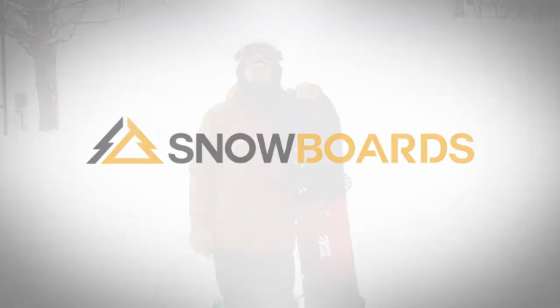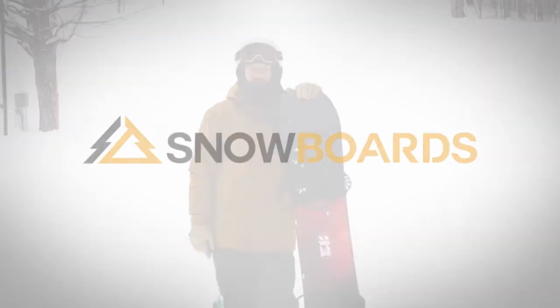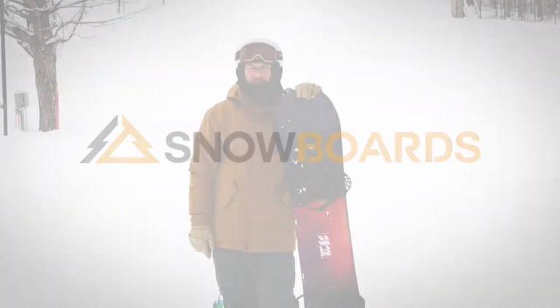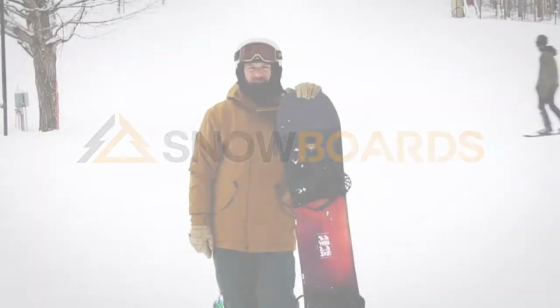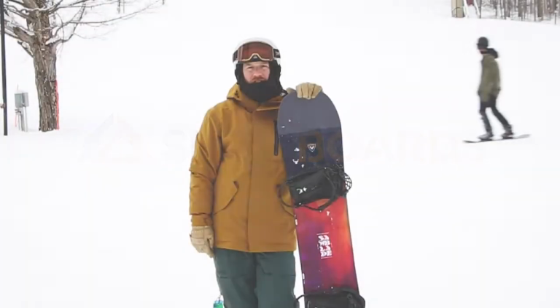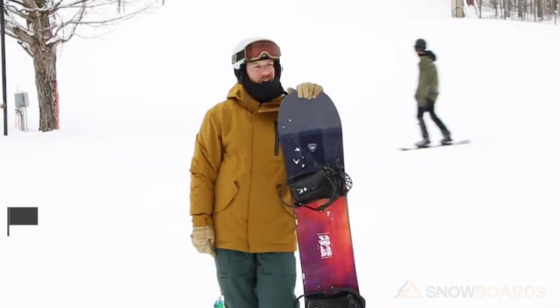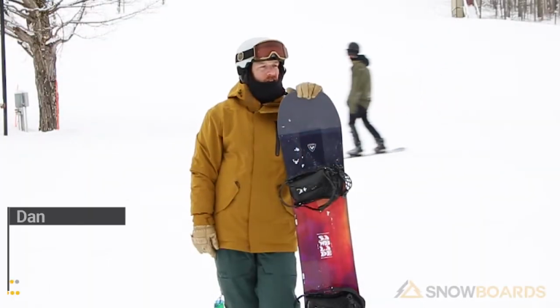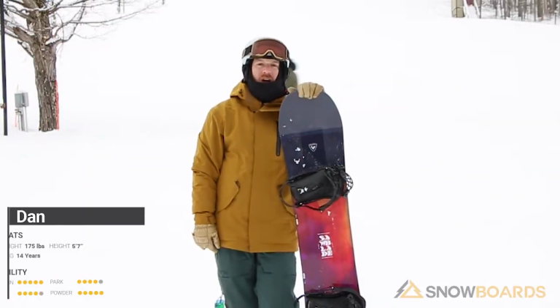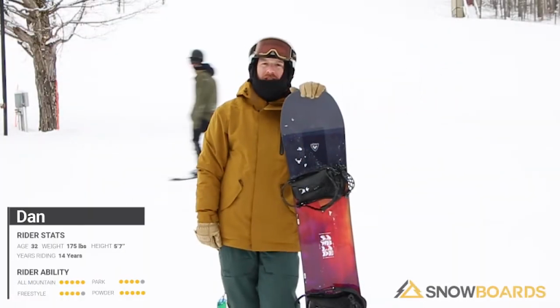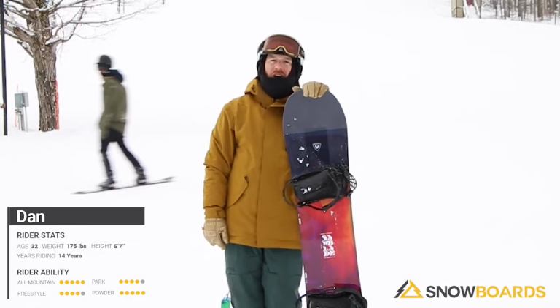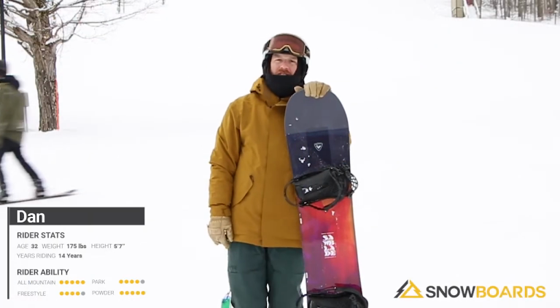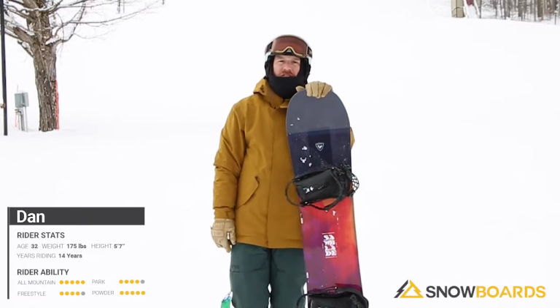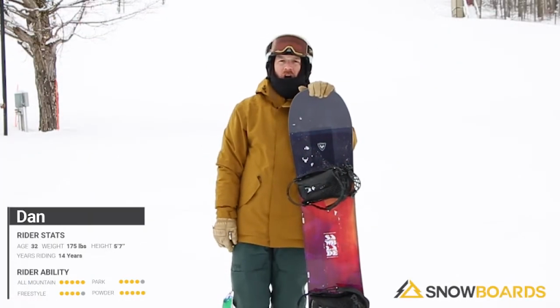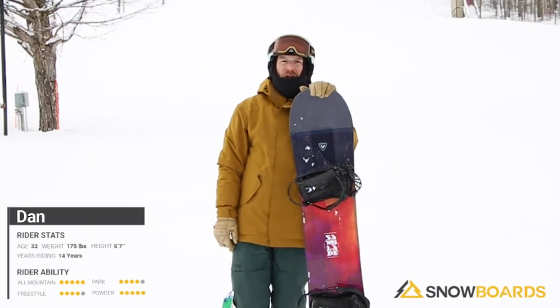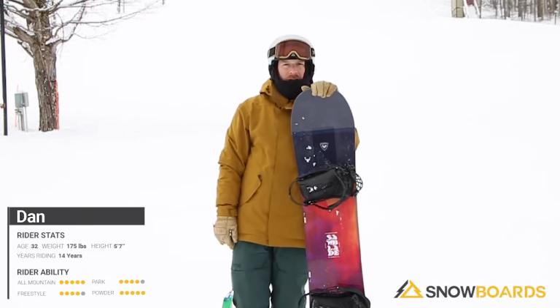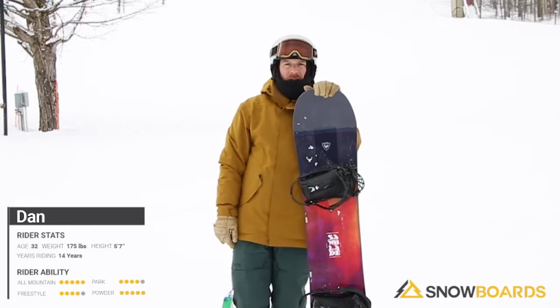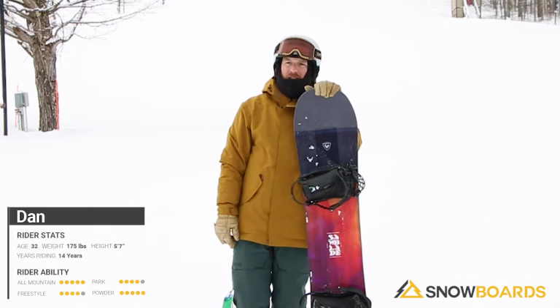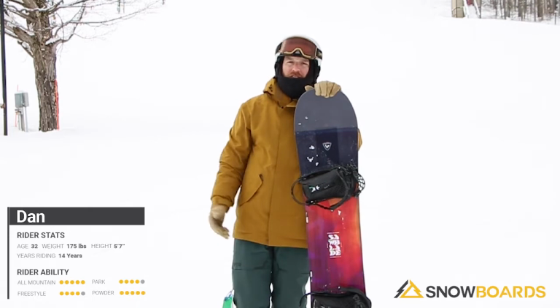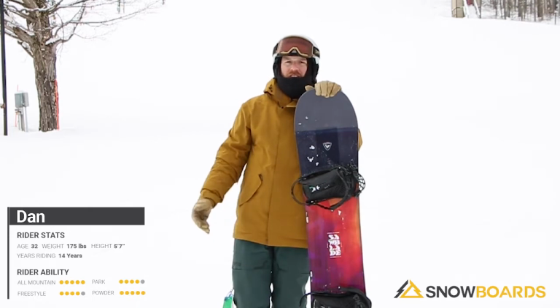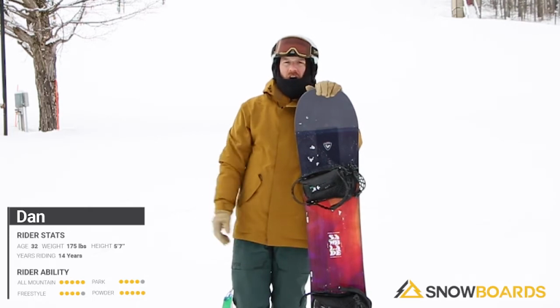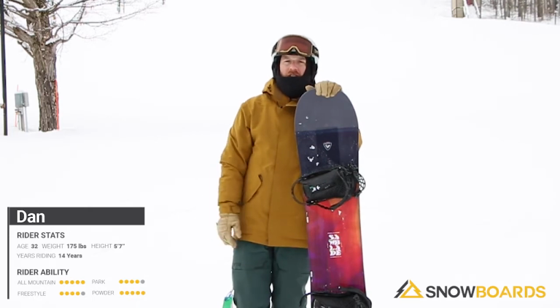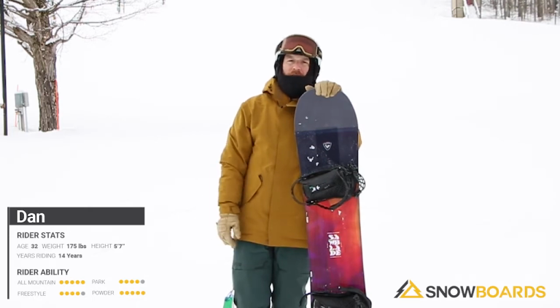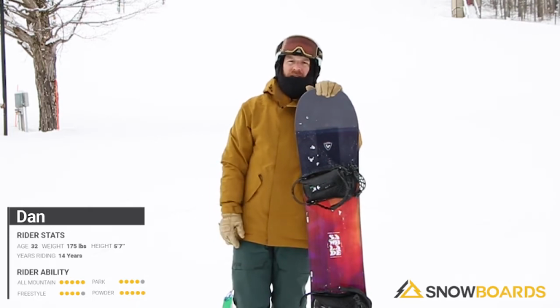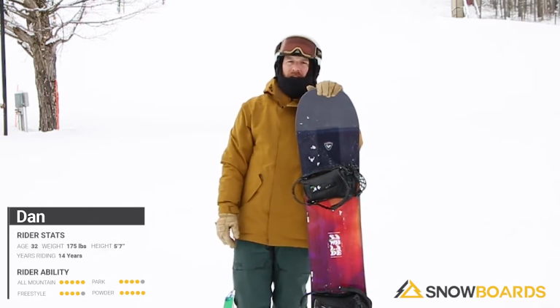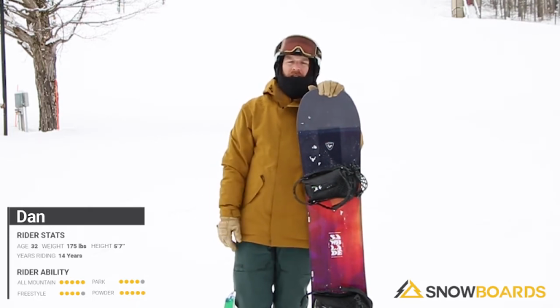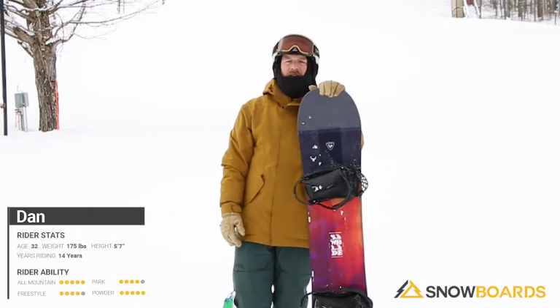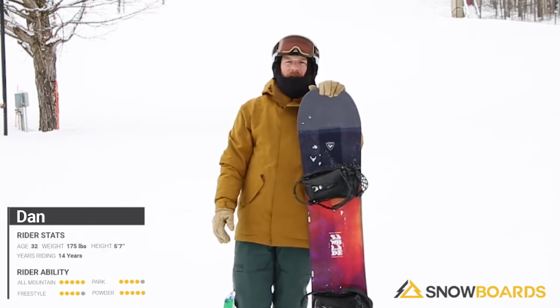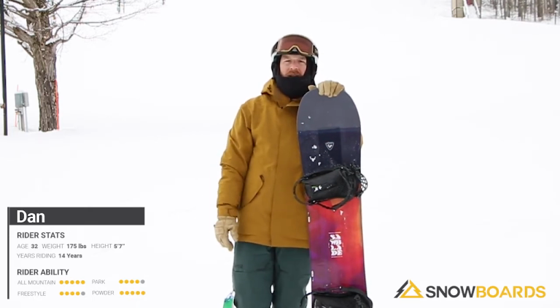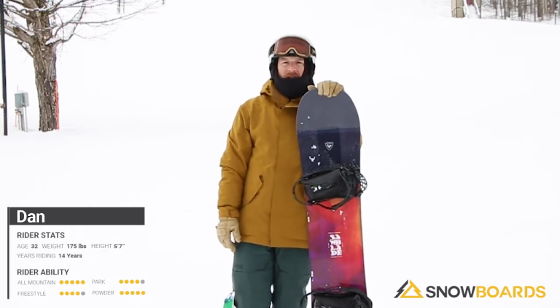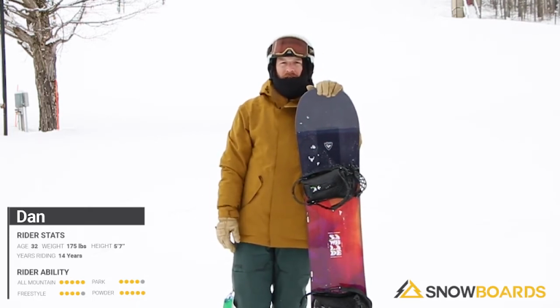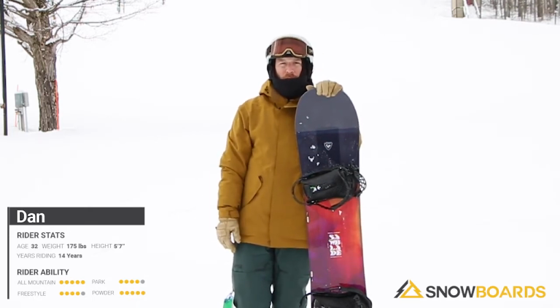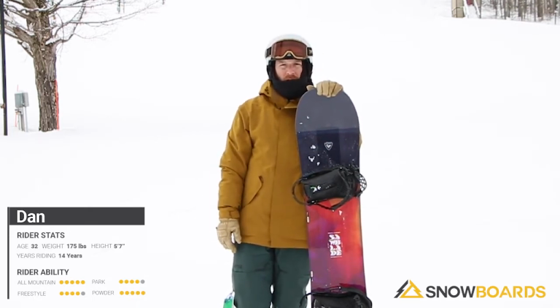Hi, I'm Dan. Just got done riding the Rossignol Saw Blade. This is an awesome beginner to intermediate level board.